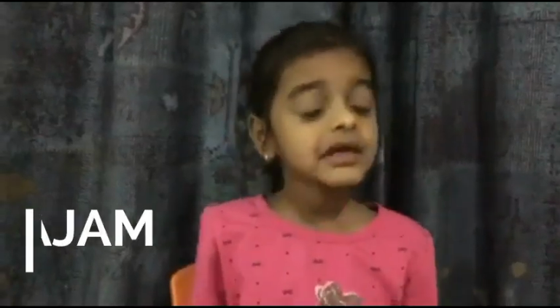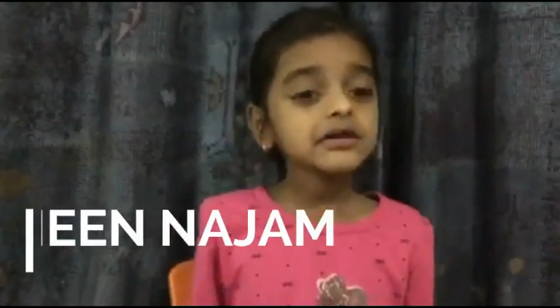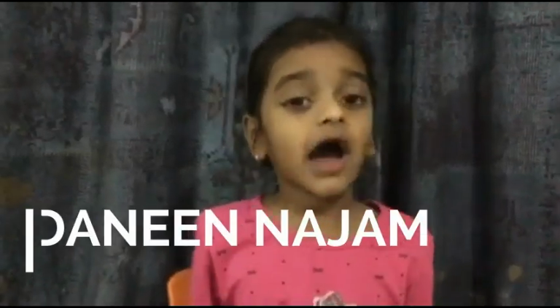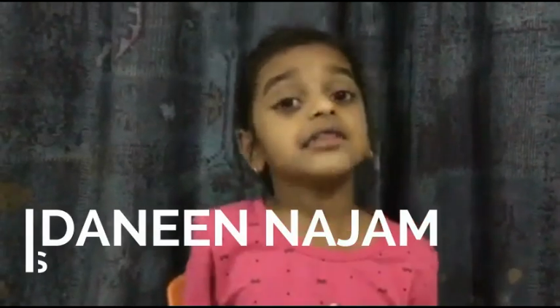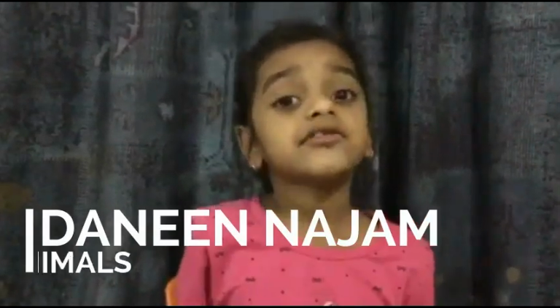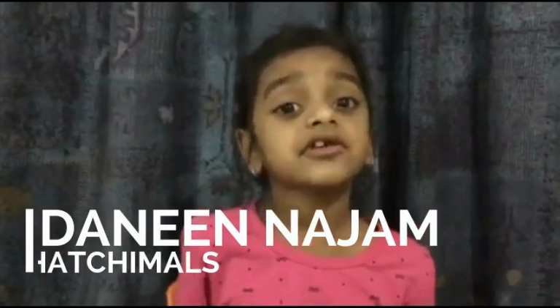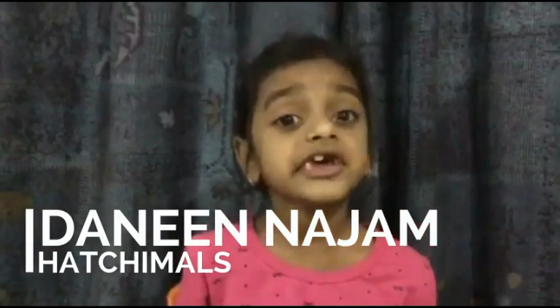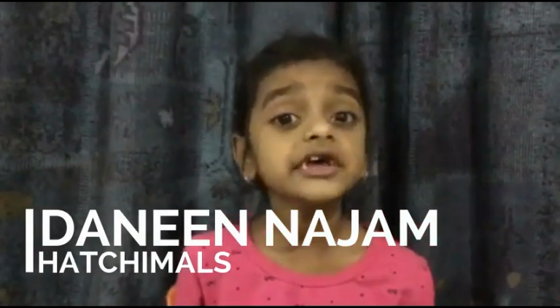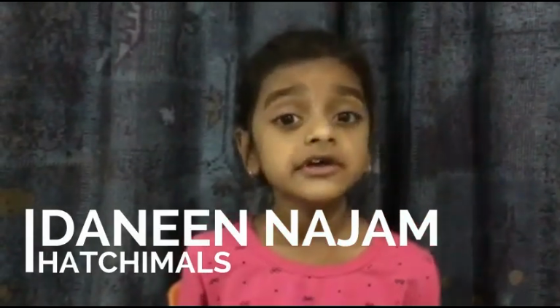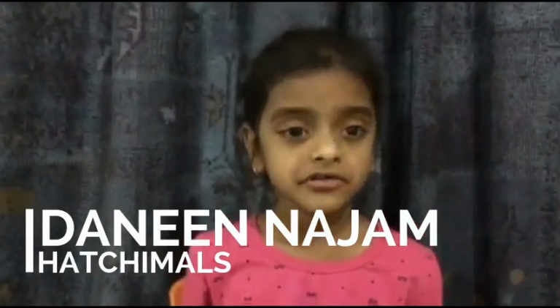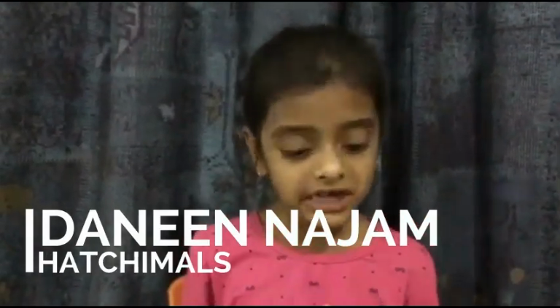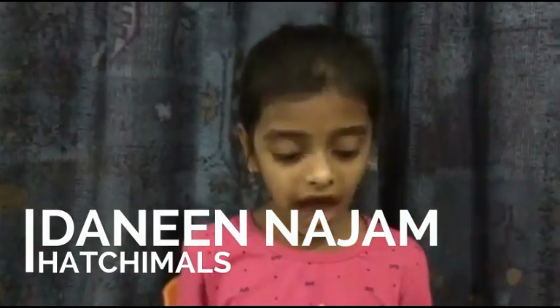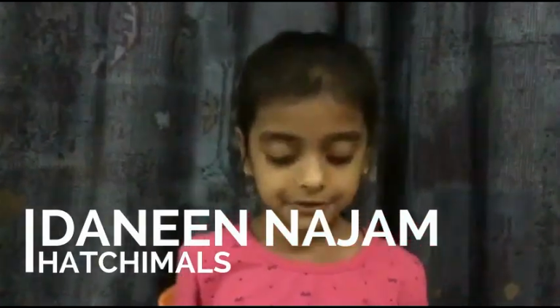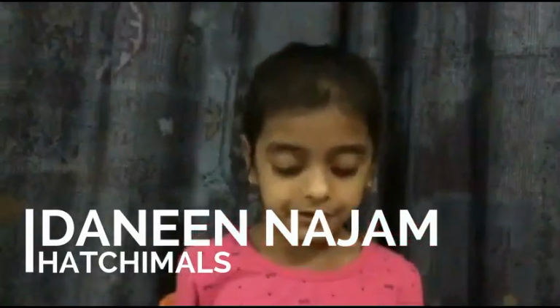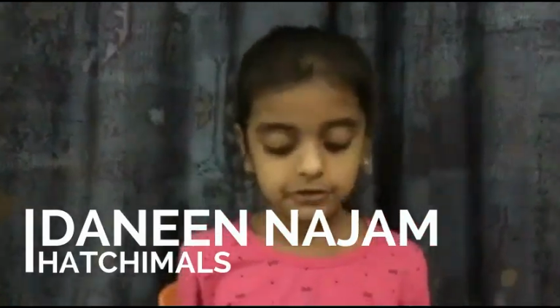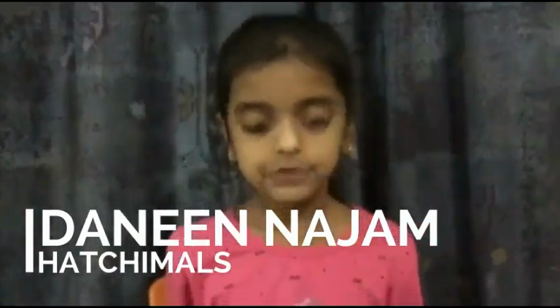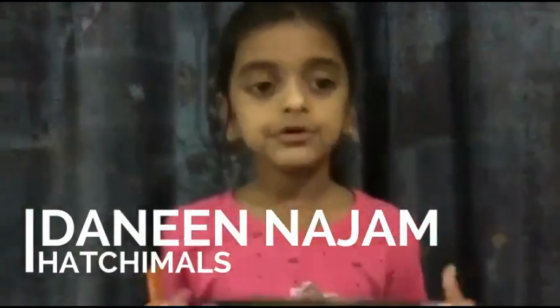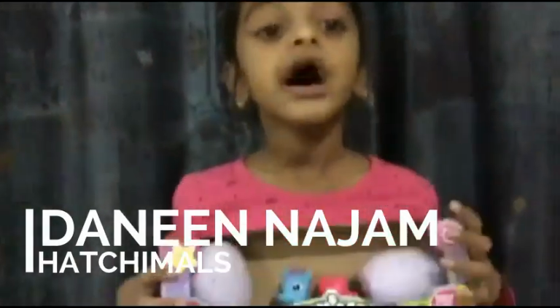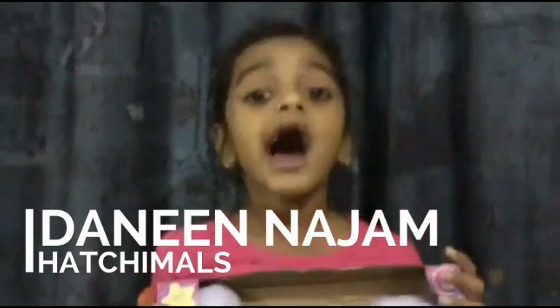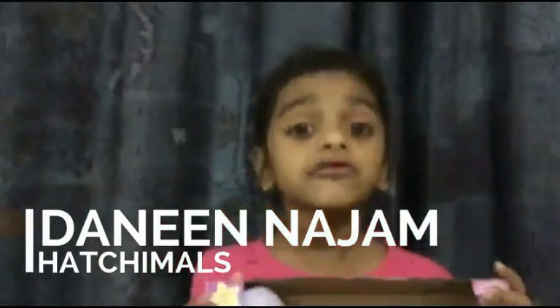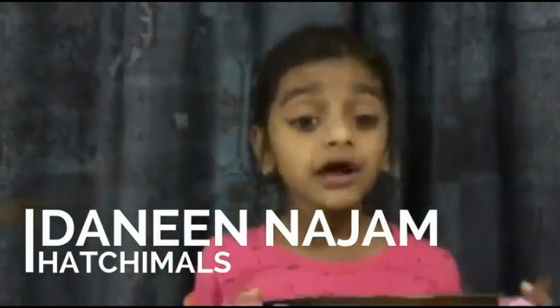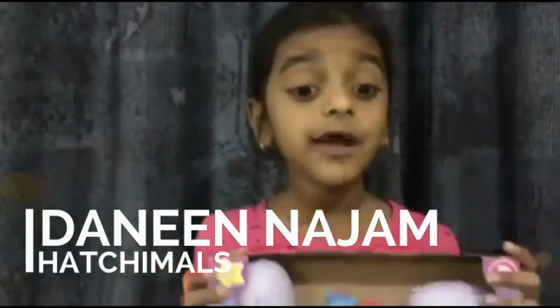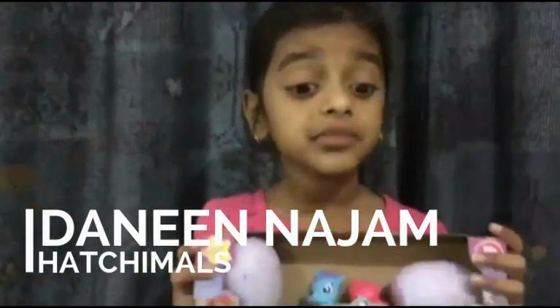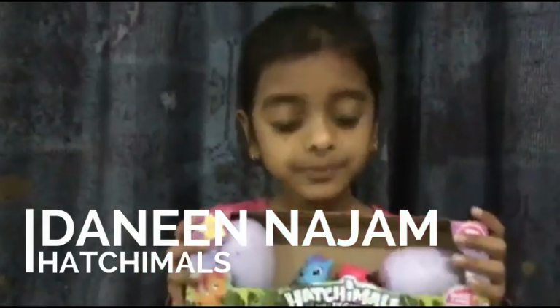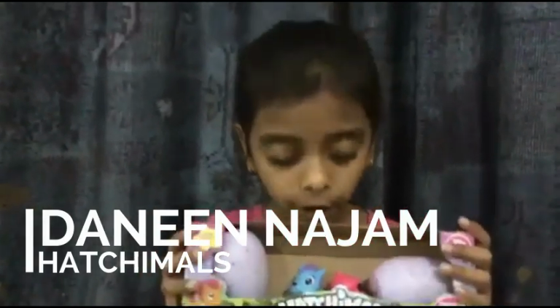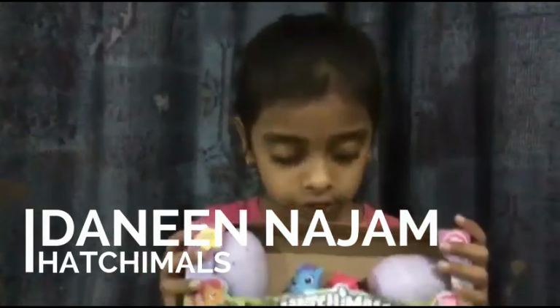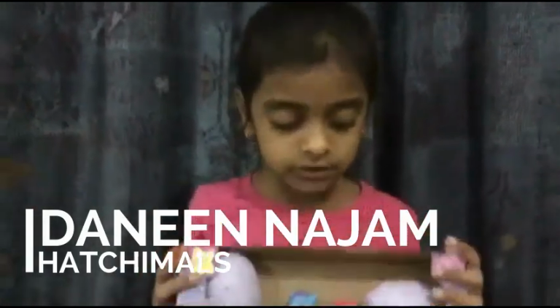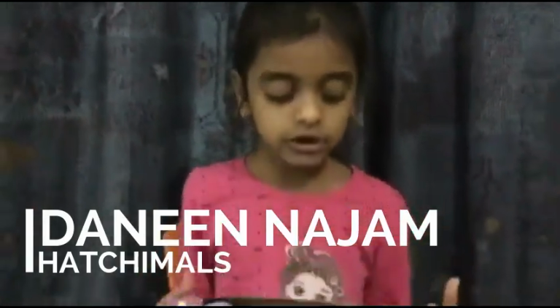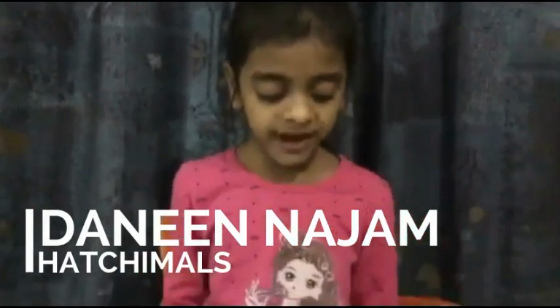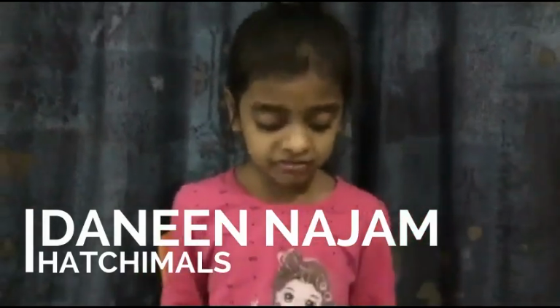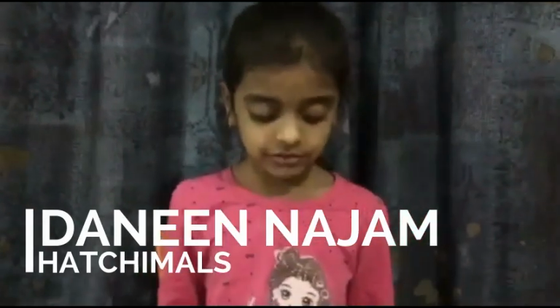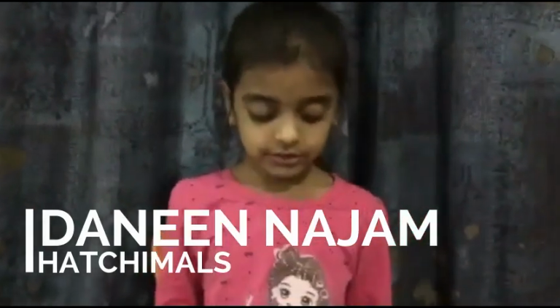Hello guys, today I will show you how to unwrap this box full of Hatchimals.